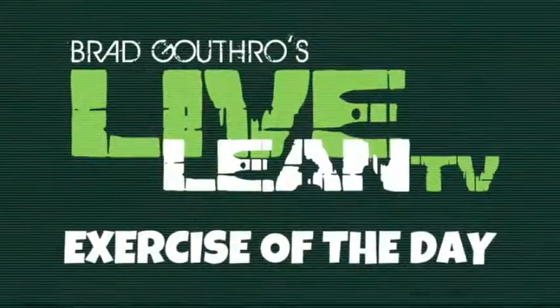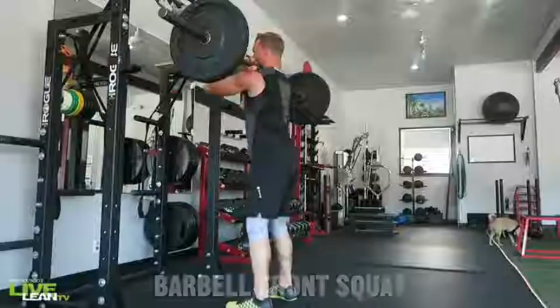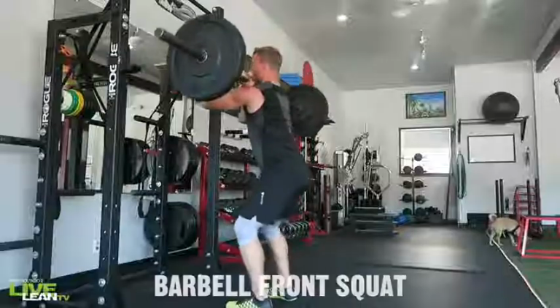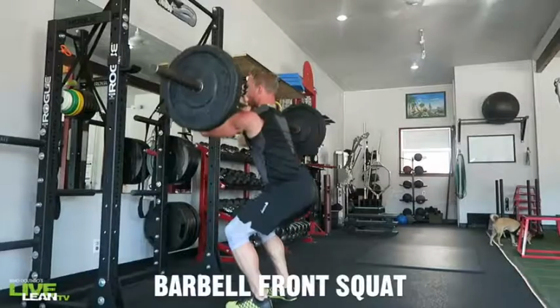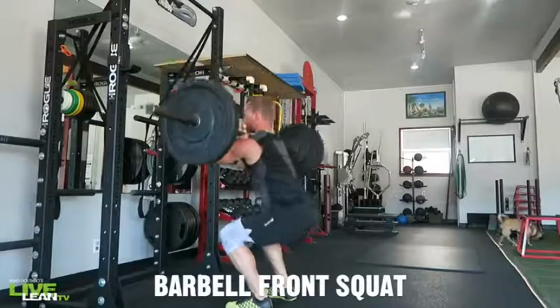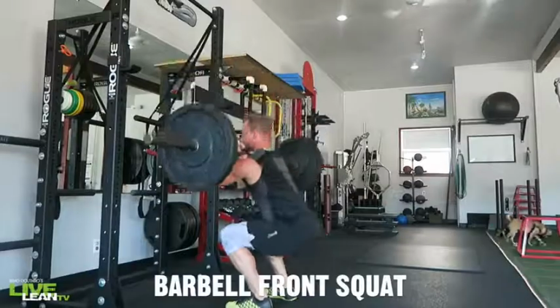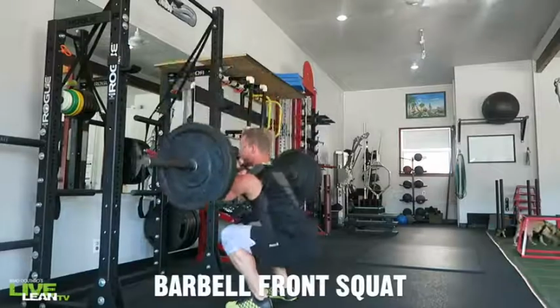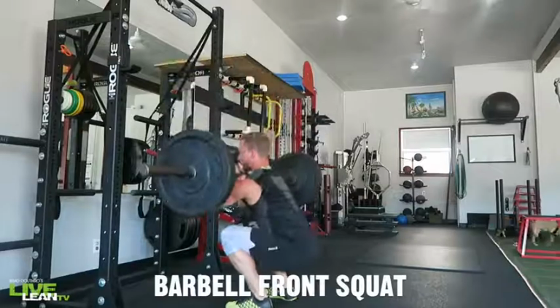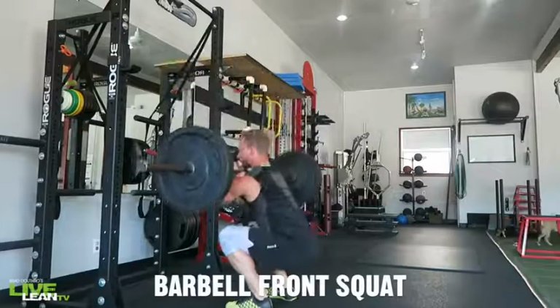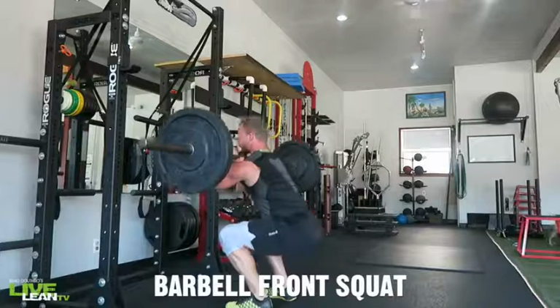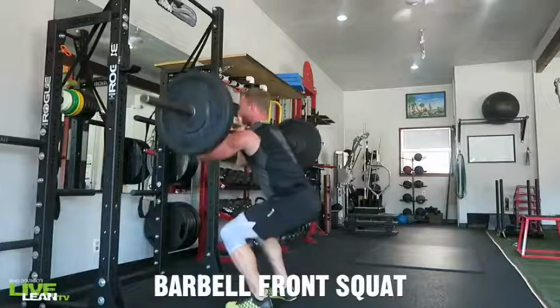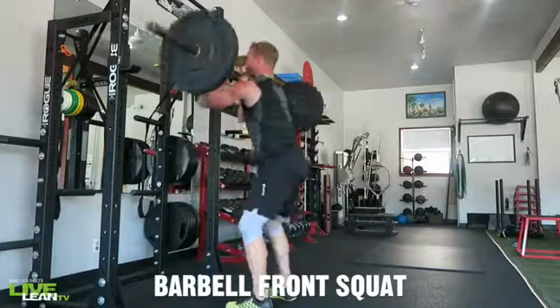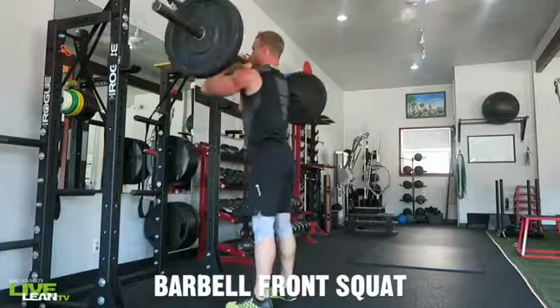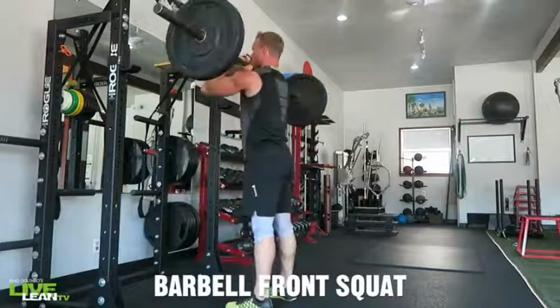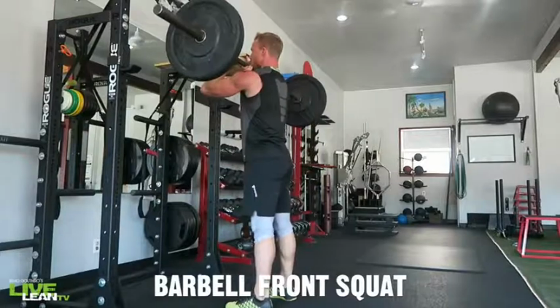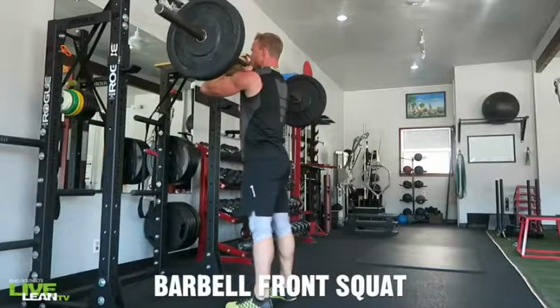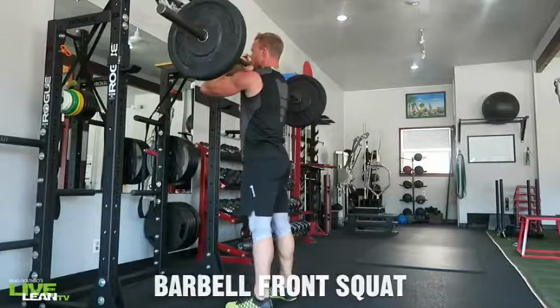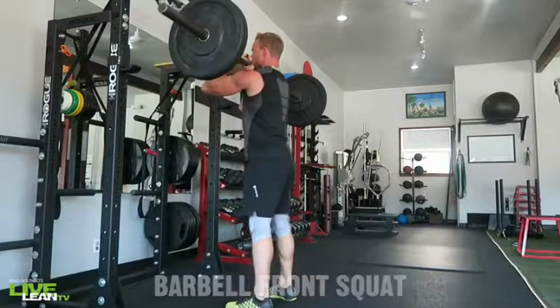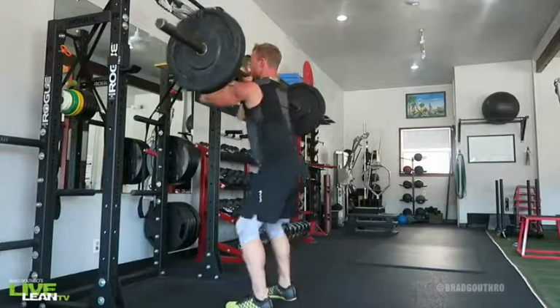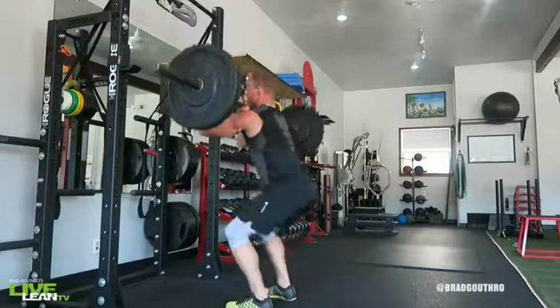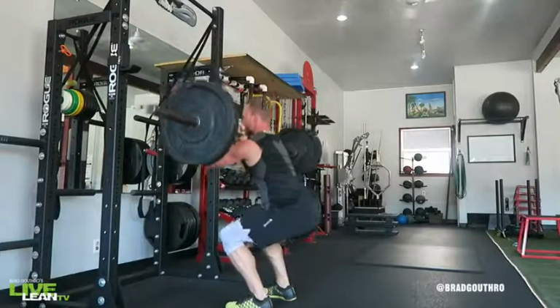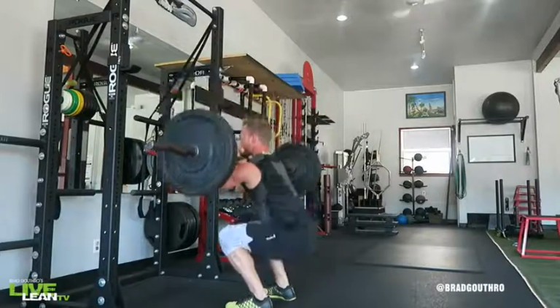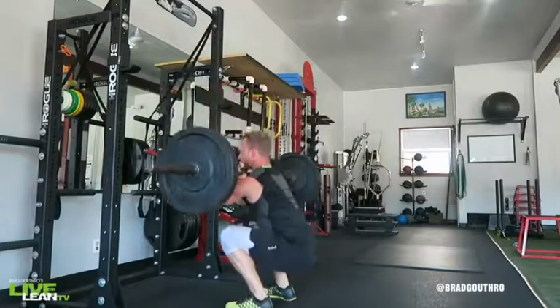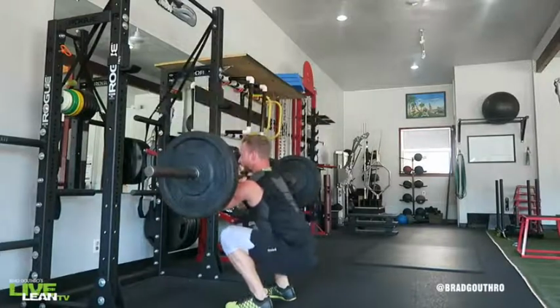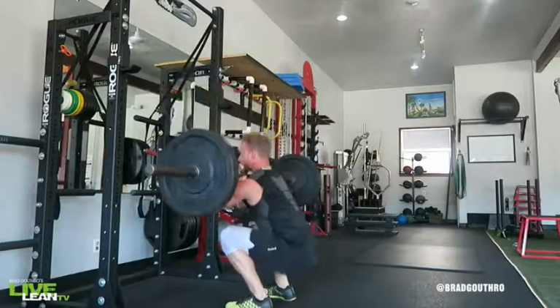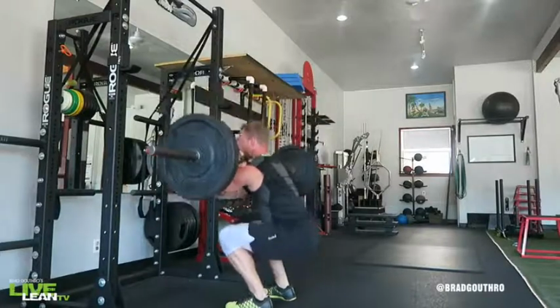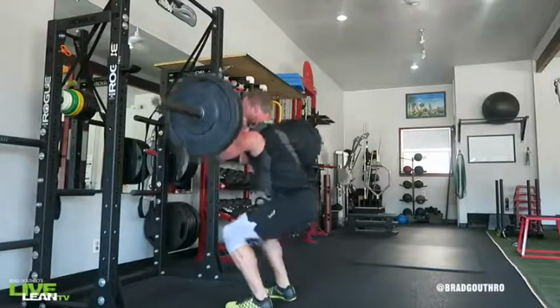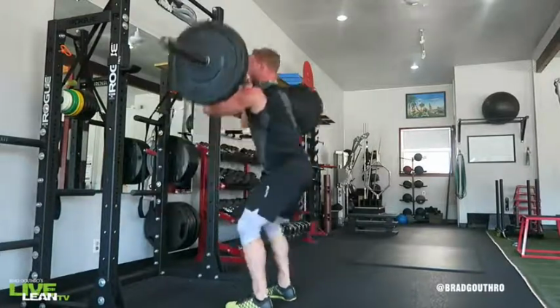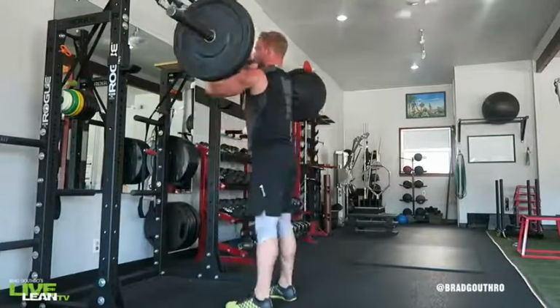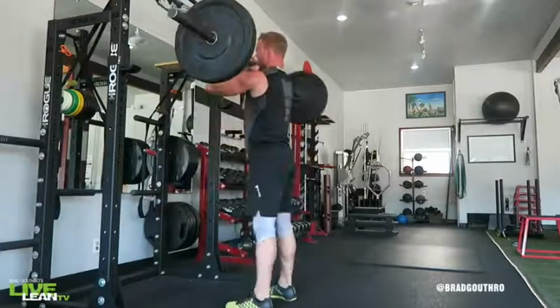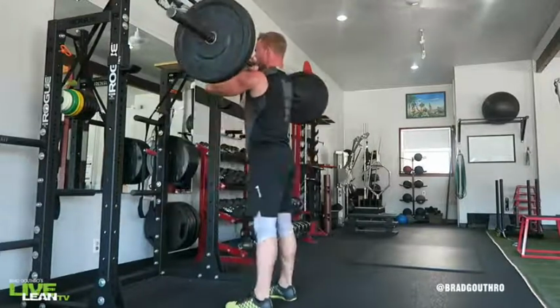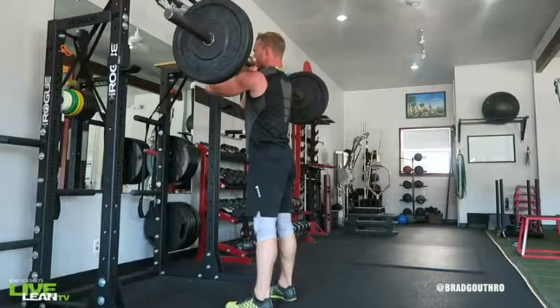The barbell front squat is an excellent variation of the back squat that not only places more emphasis on your quads, but it also targets your core.